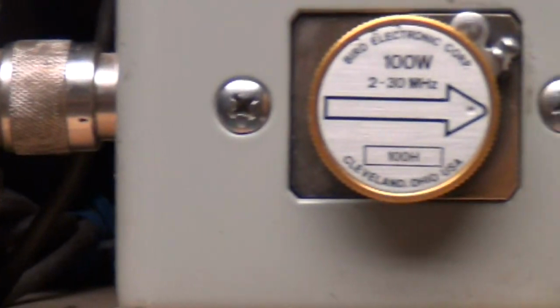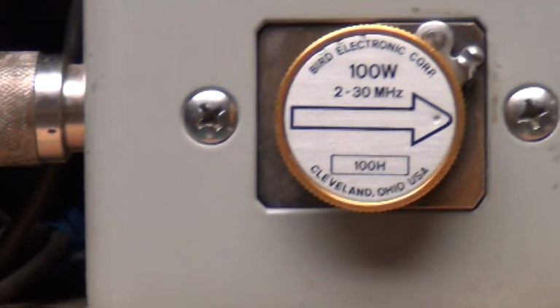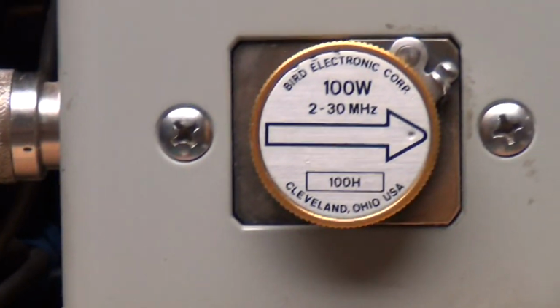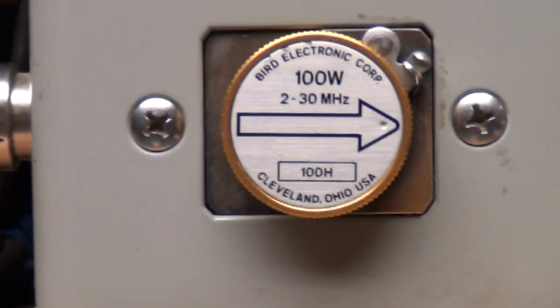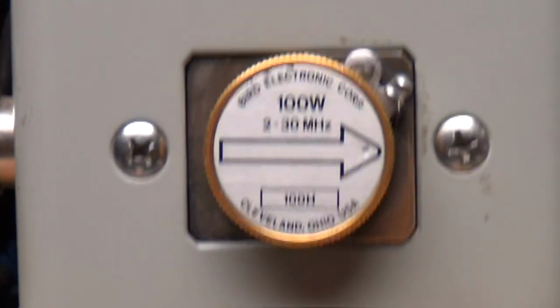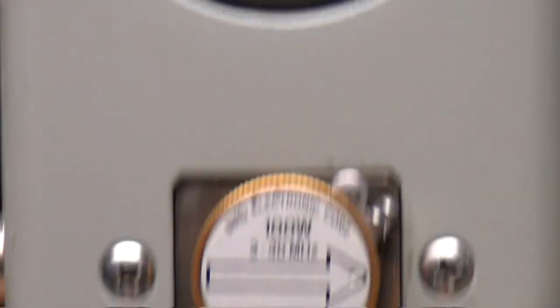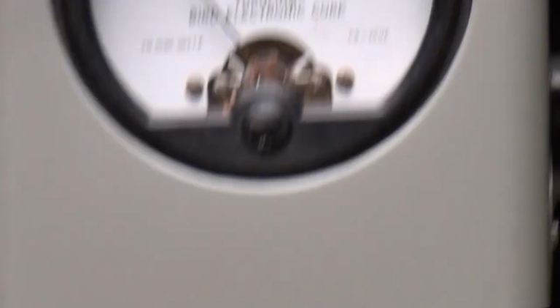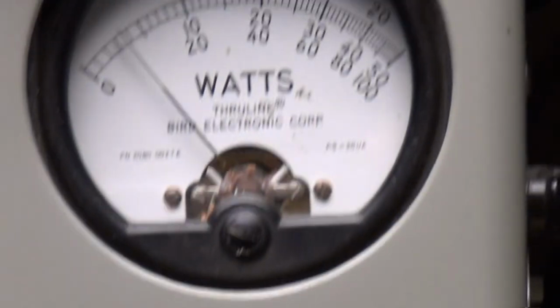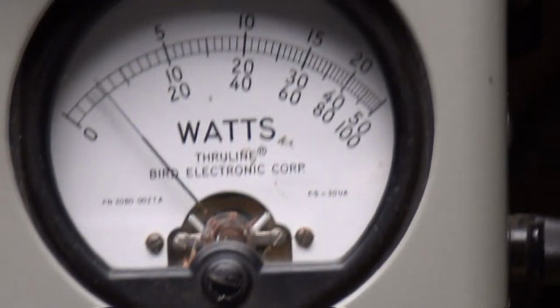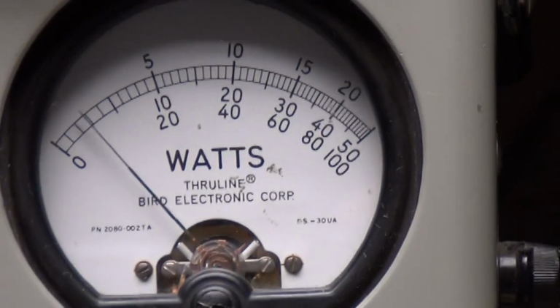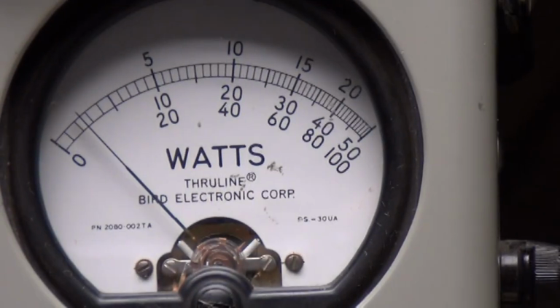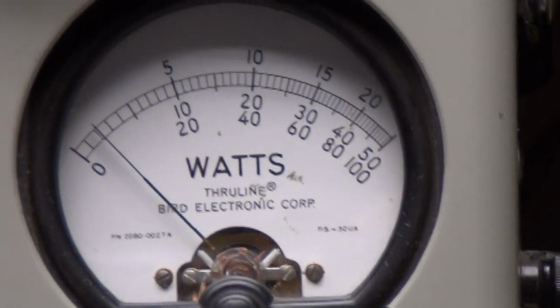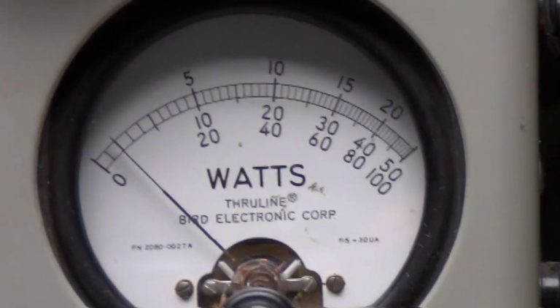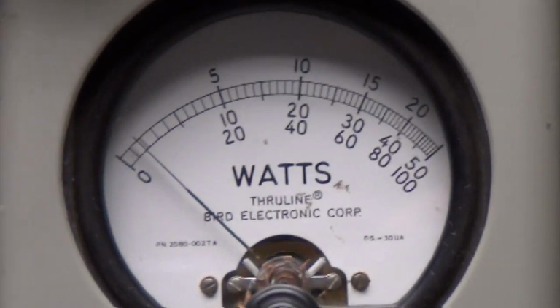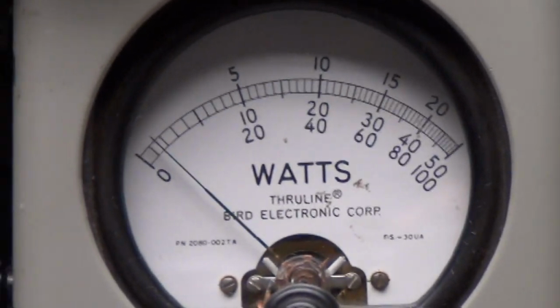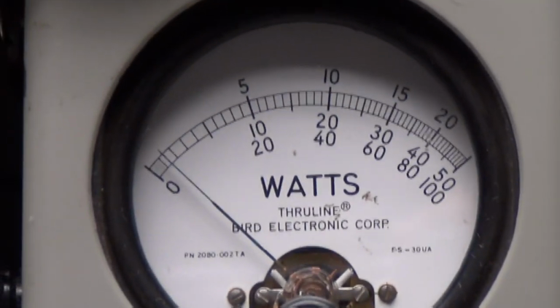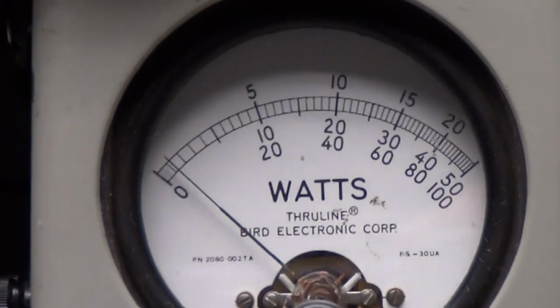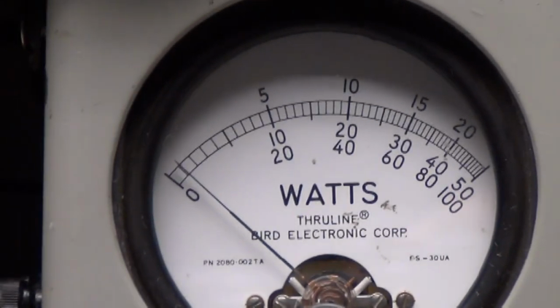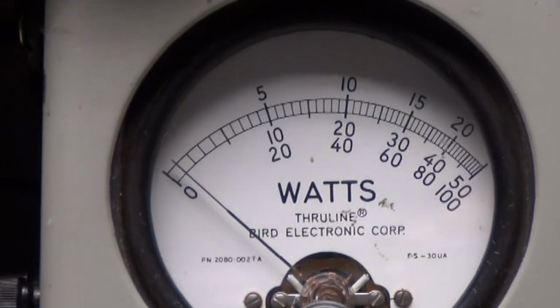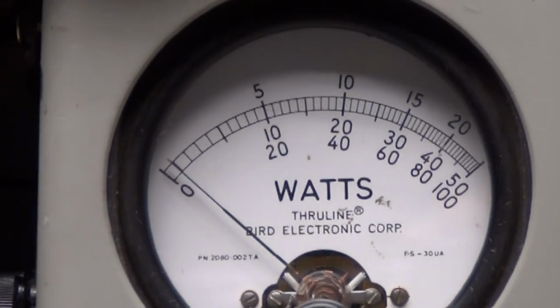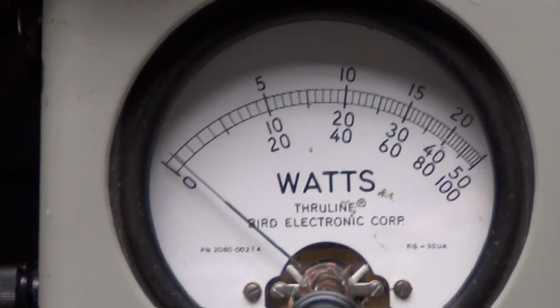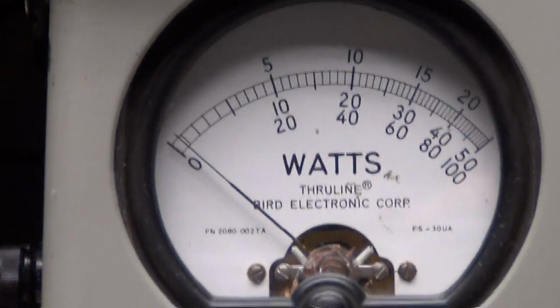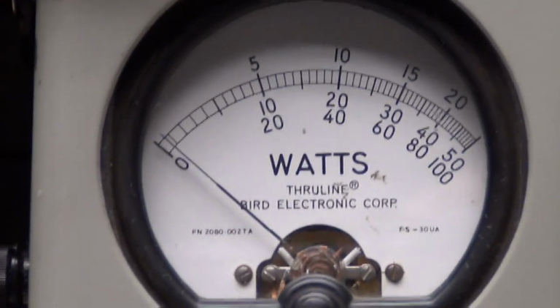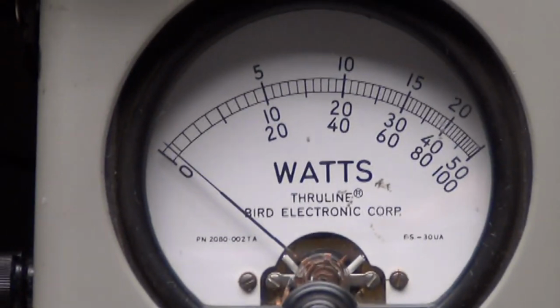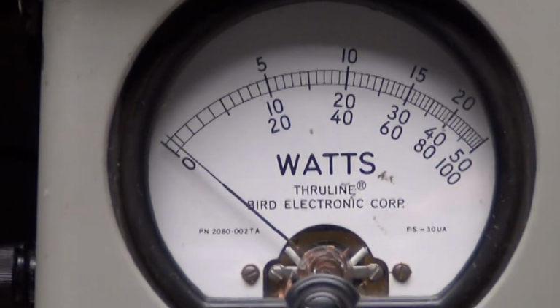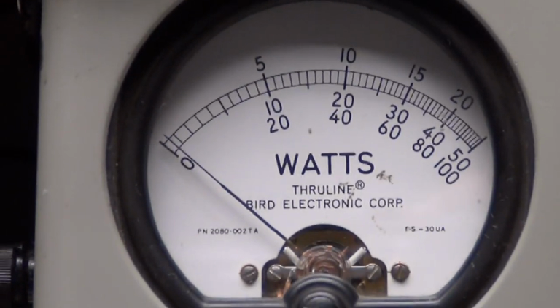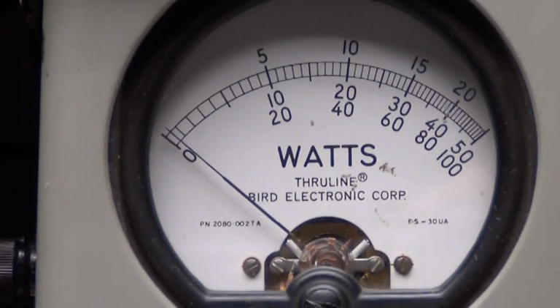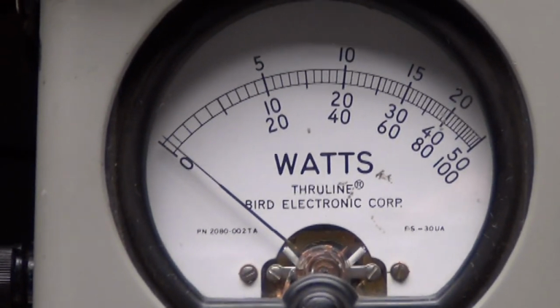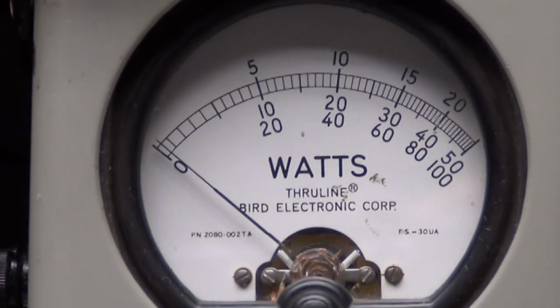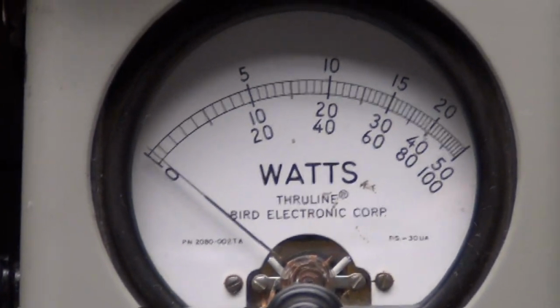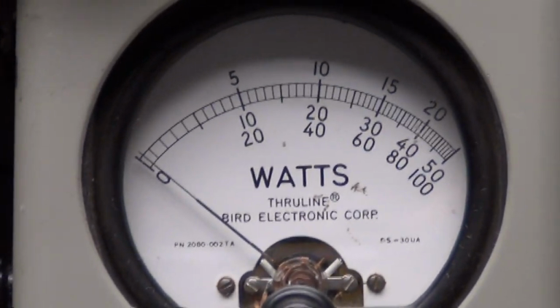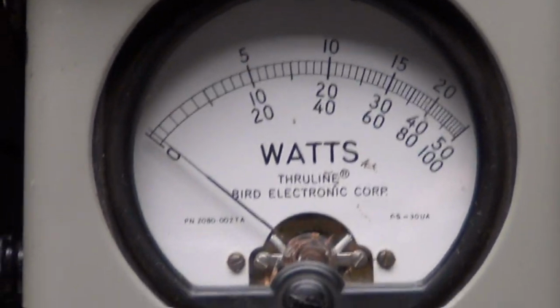And now the peak power with the 100-watt slug on the bottom scale — you see 20, 40, 60.